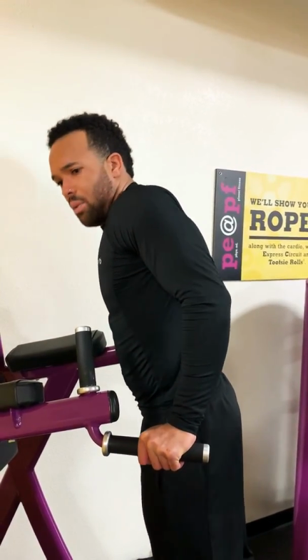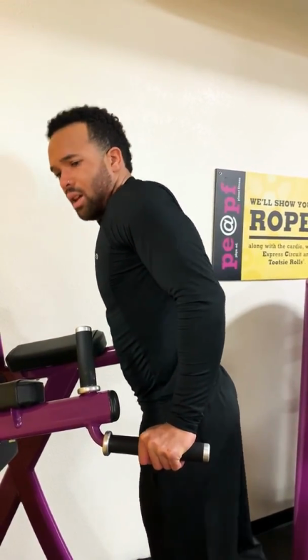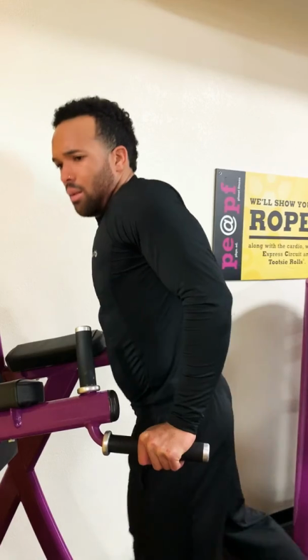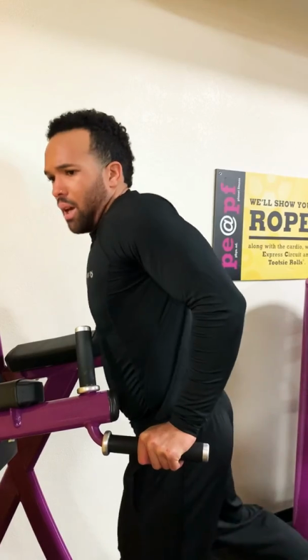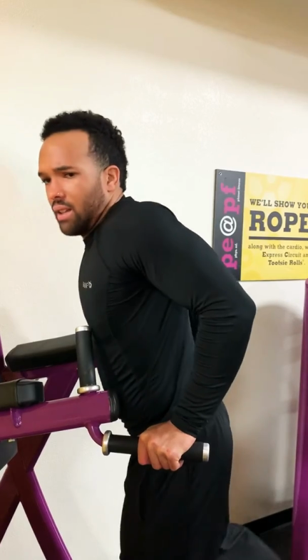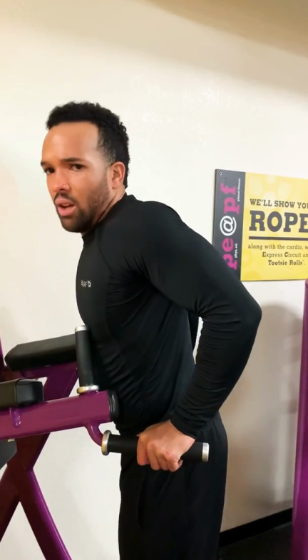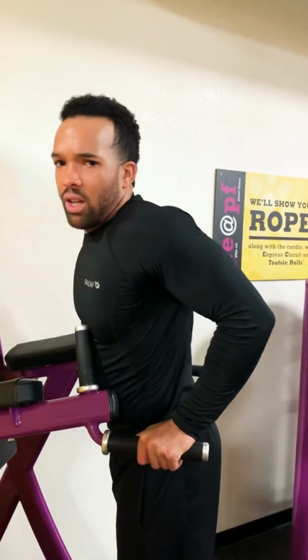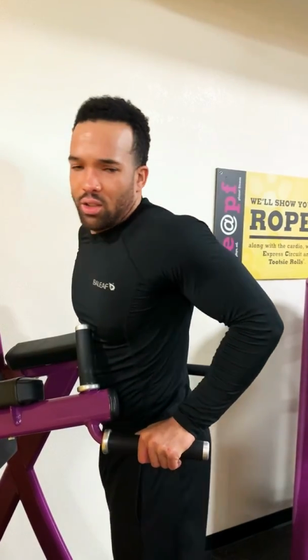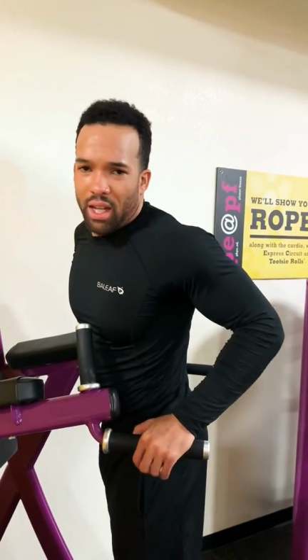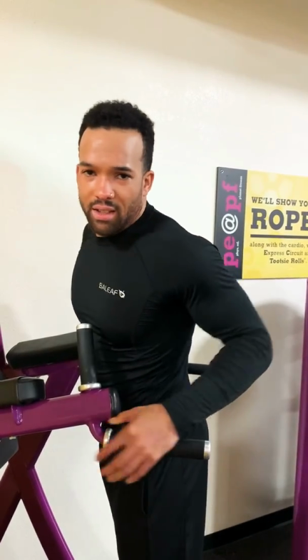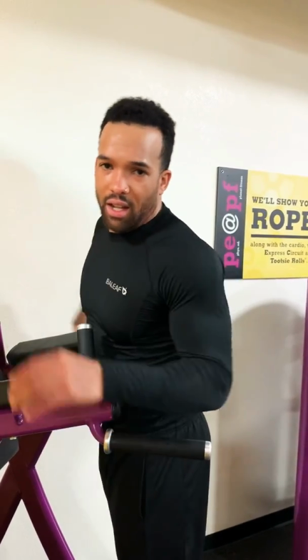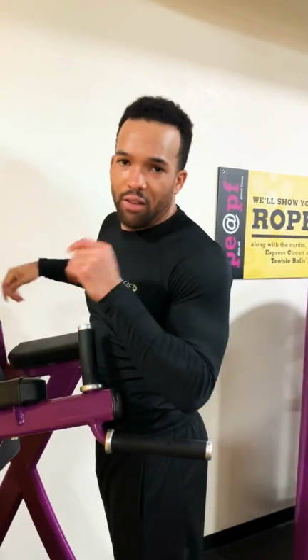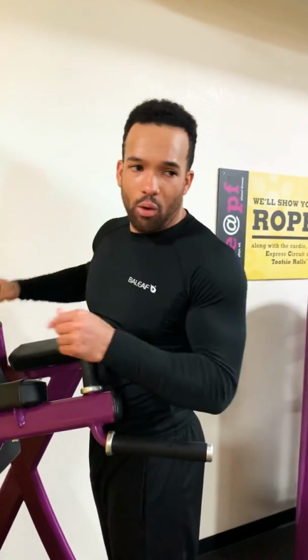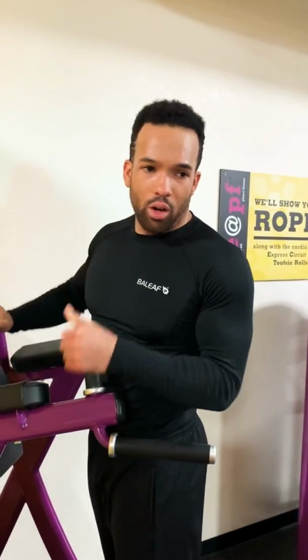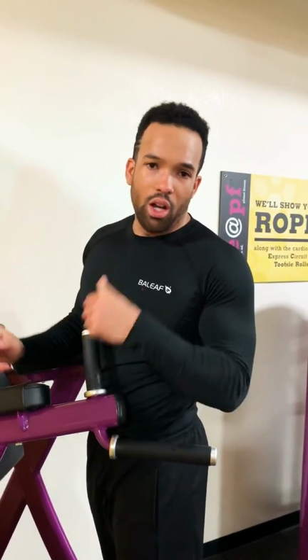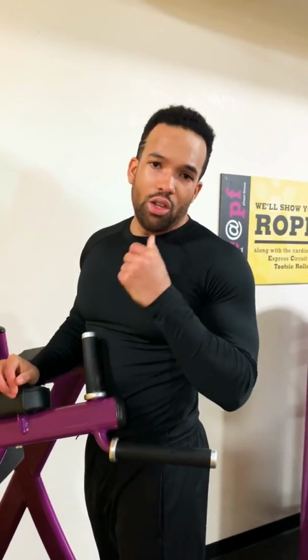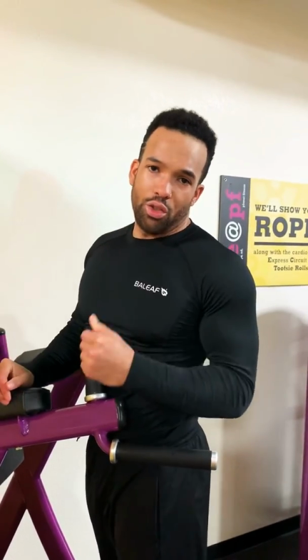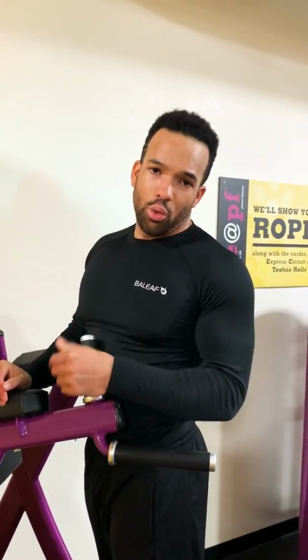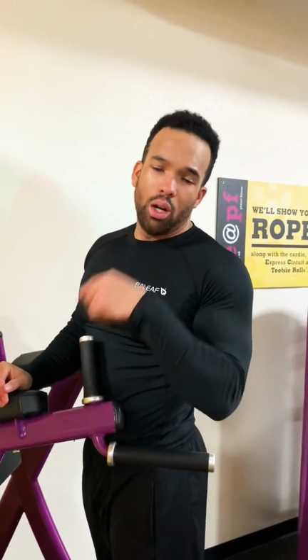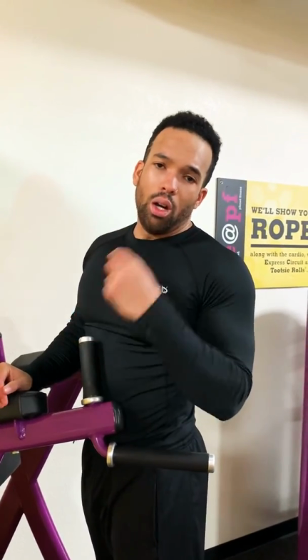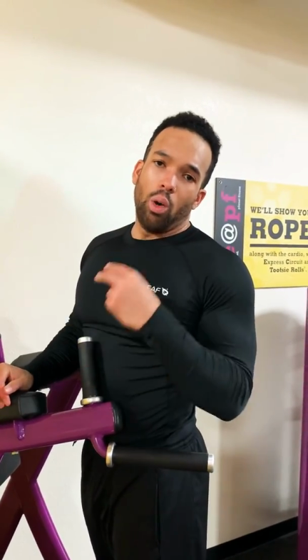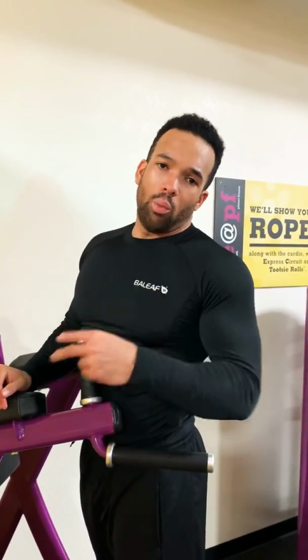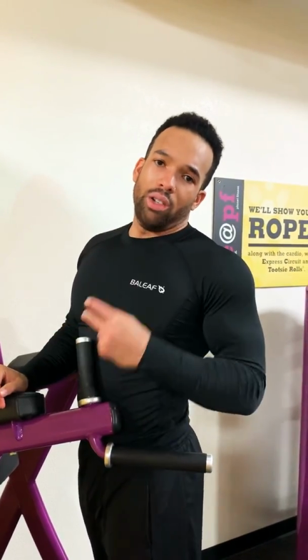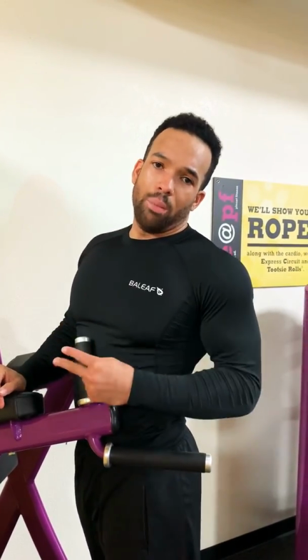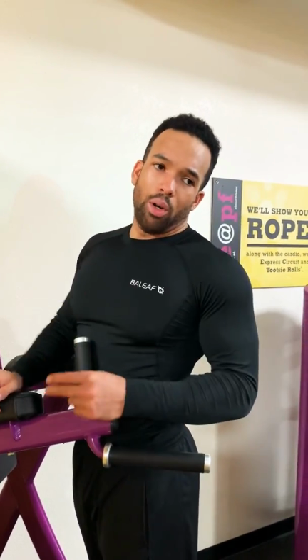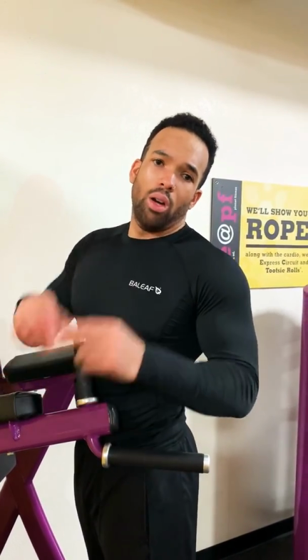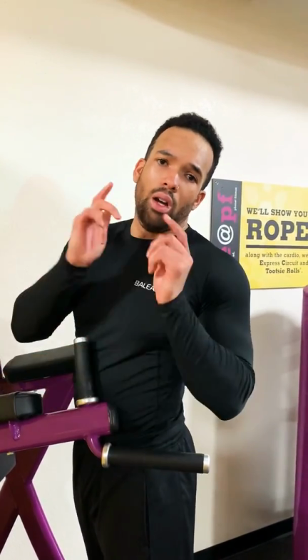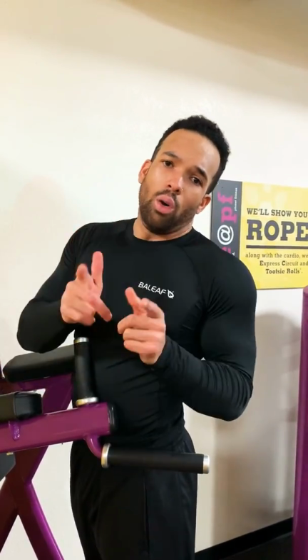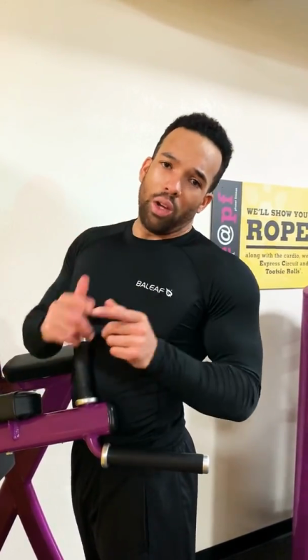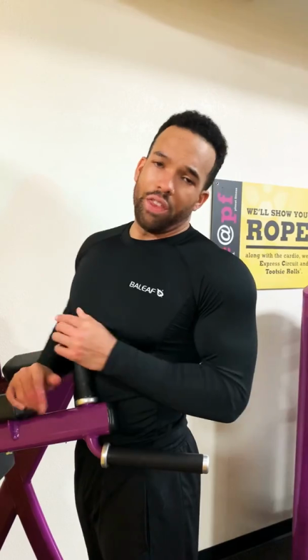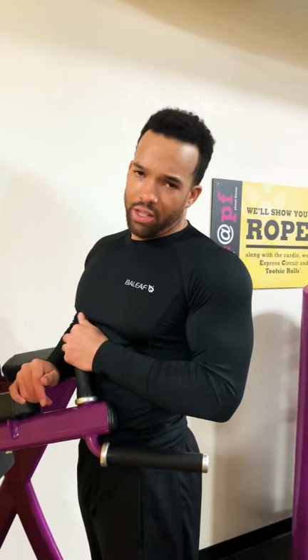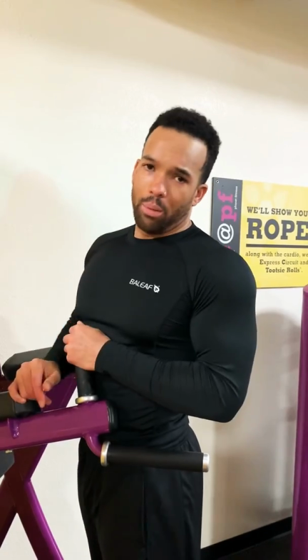So that is a 4-2-1-1 tempo with the dip.